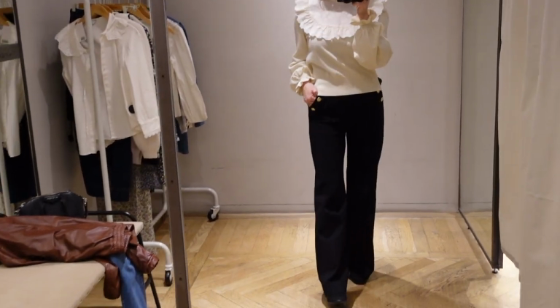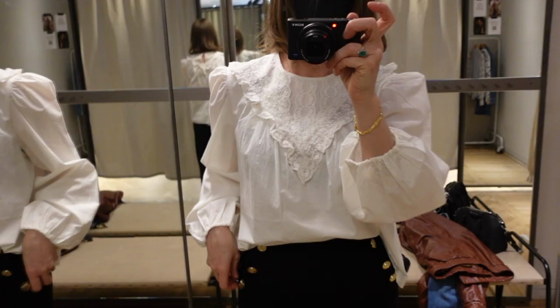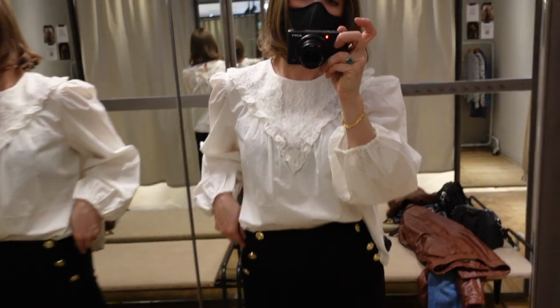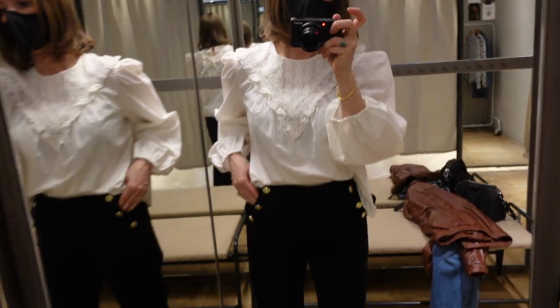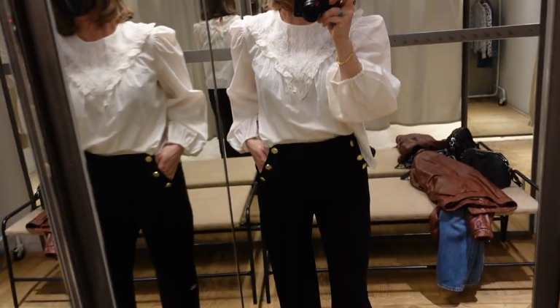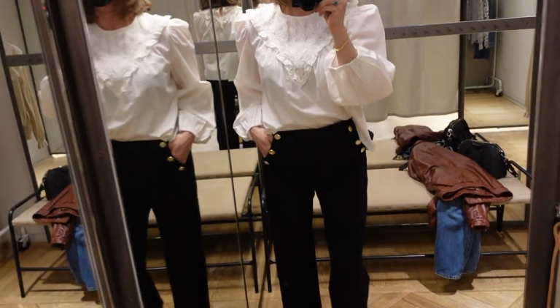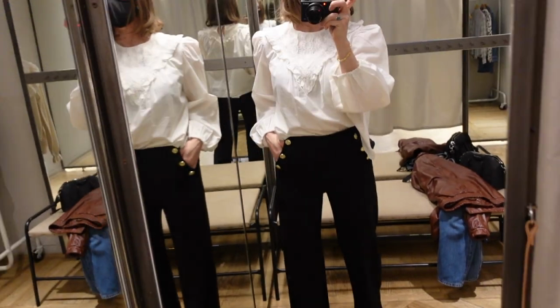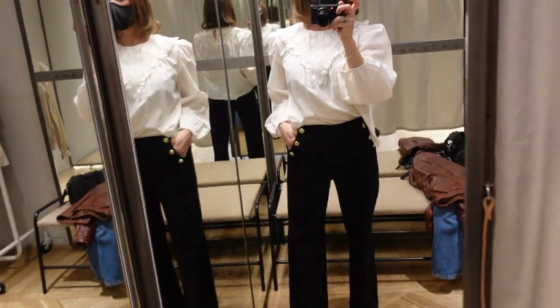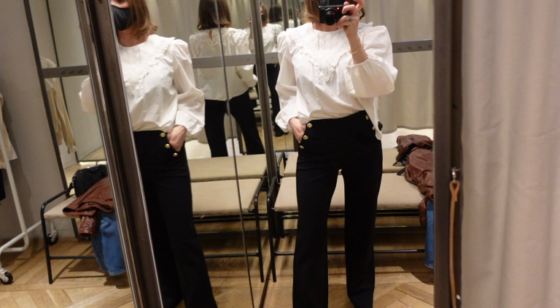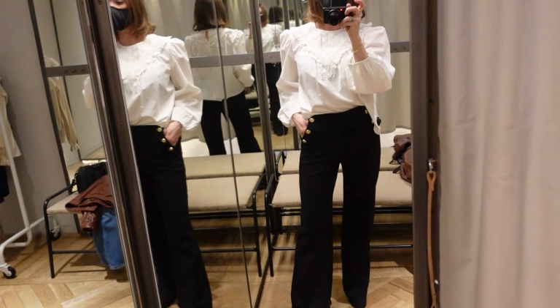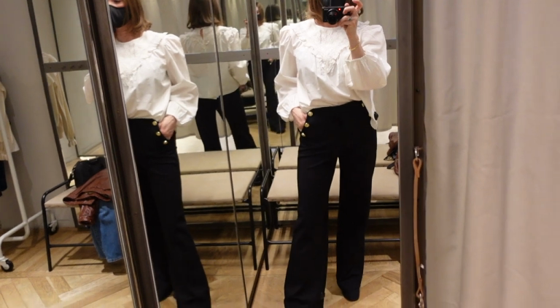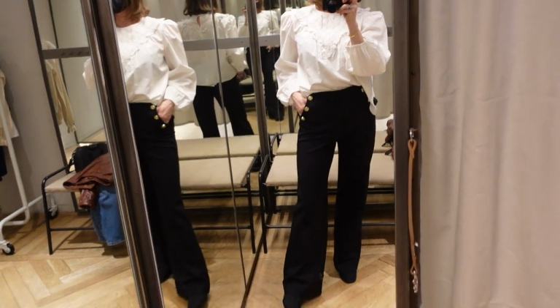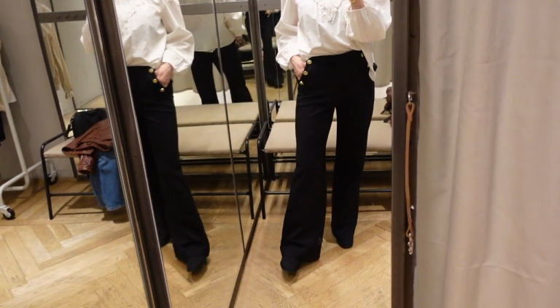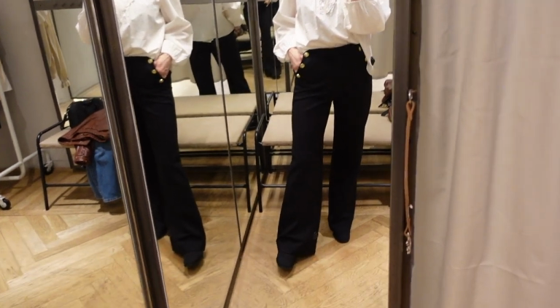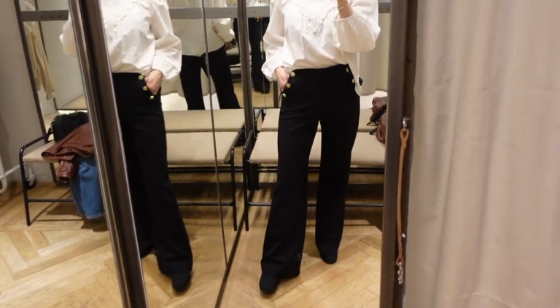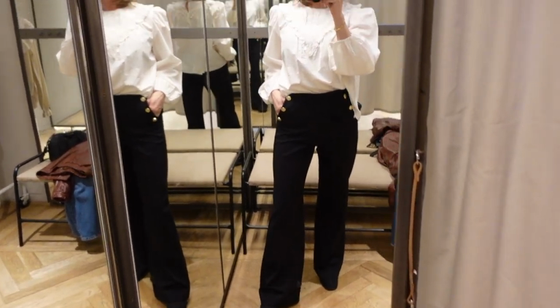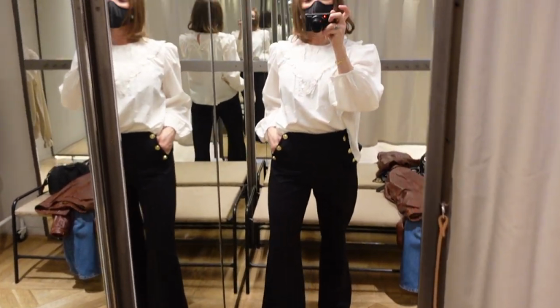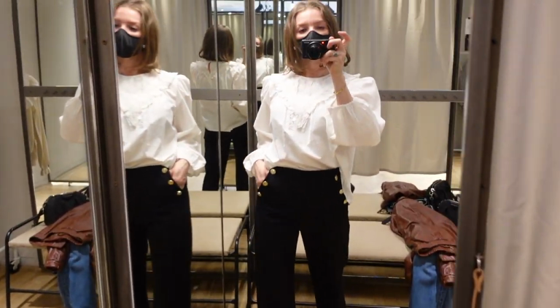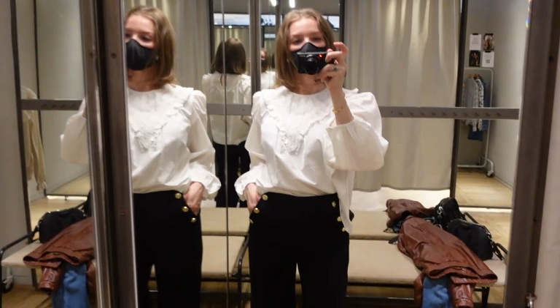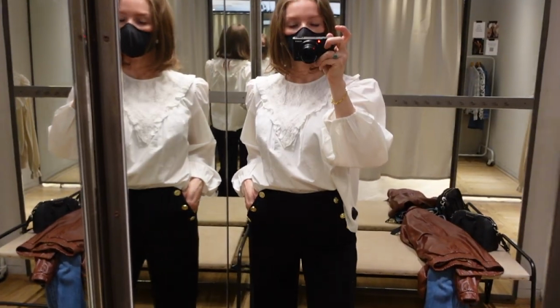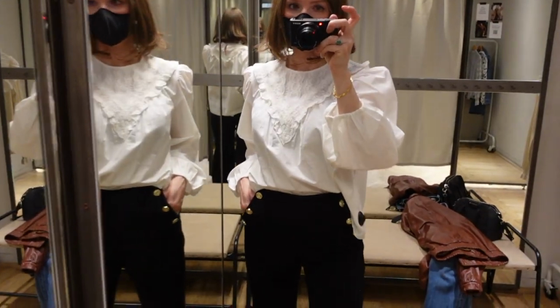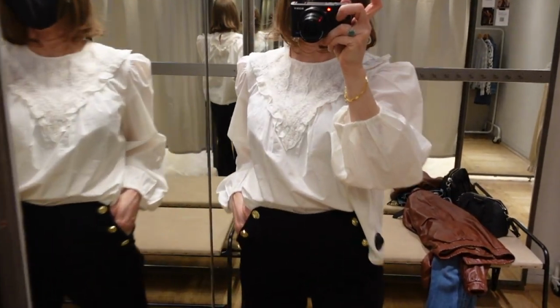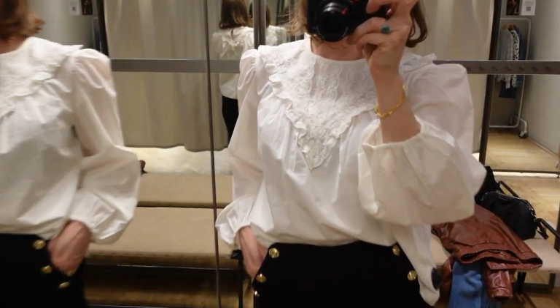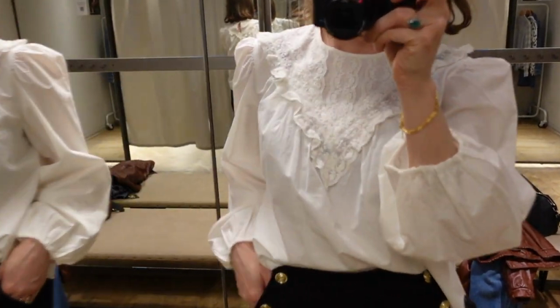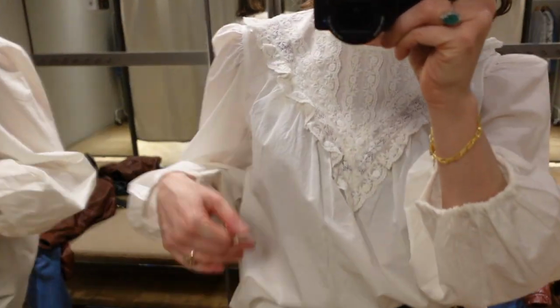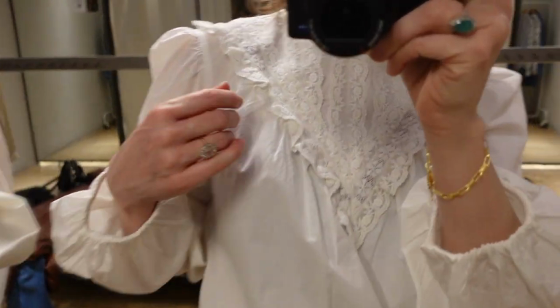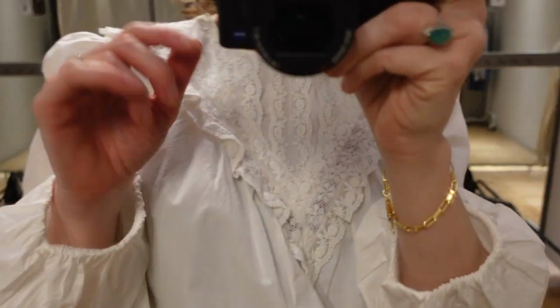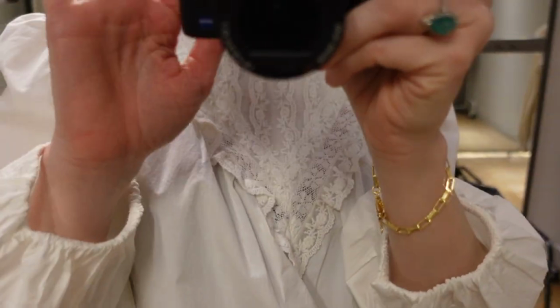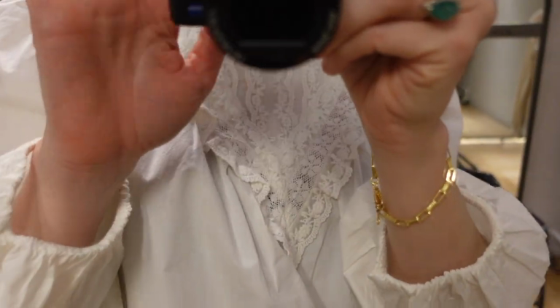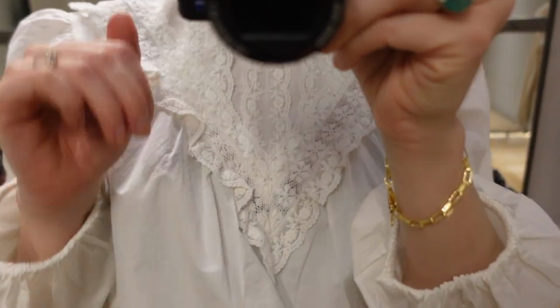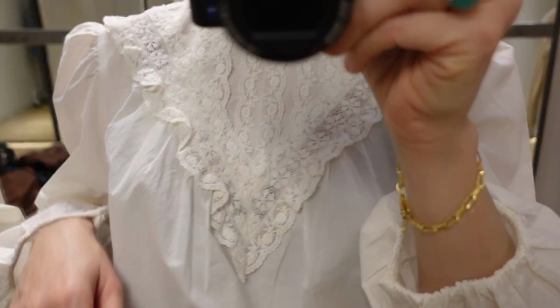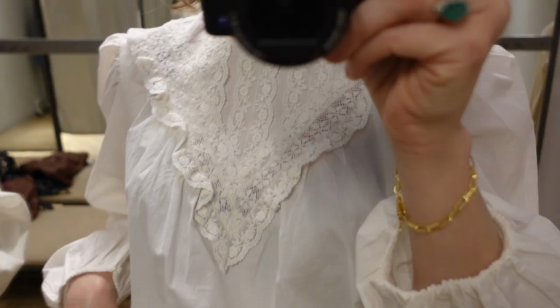Another white top — I think I went a little bit overboard with trying on white tops — but I think they're just very chic and very timeless.